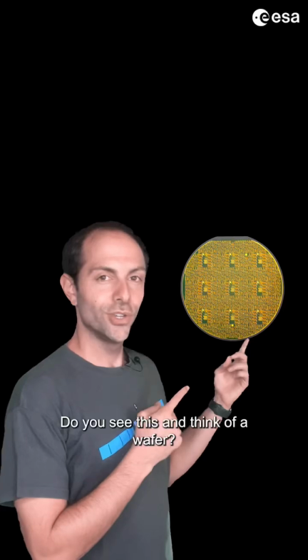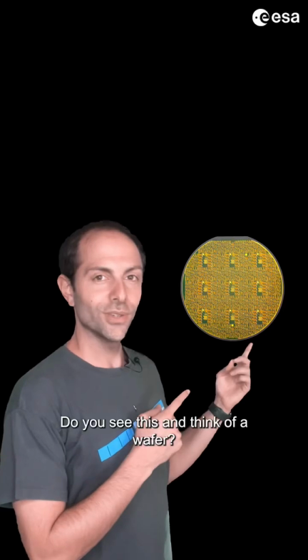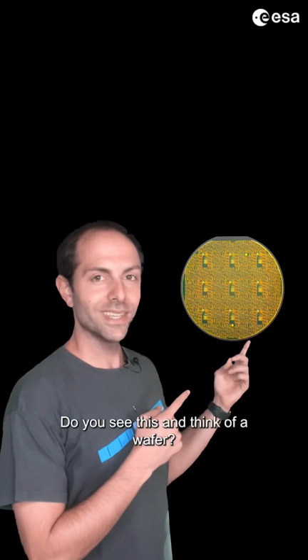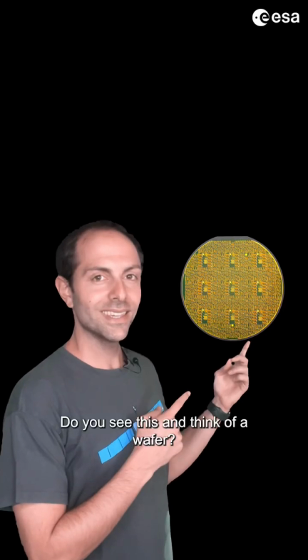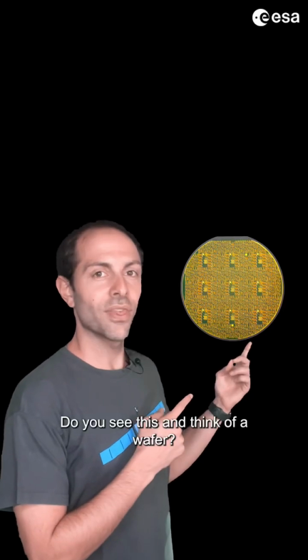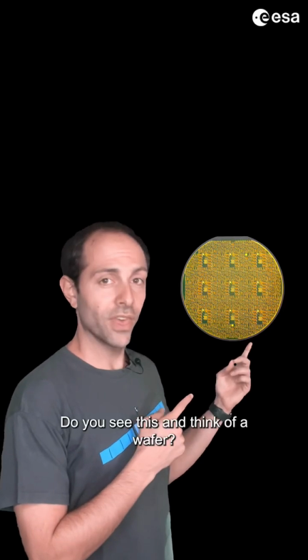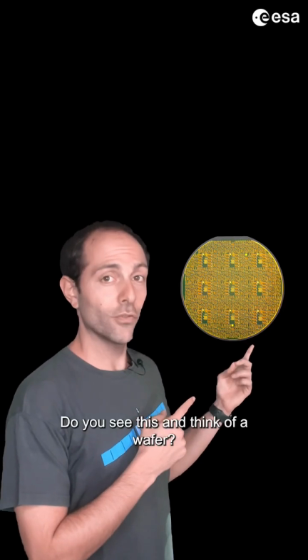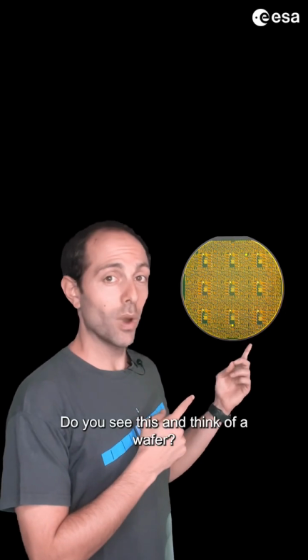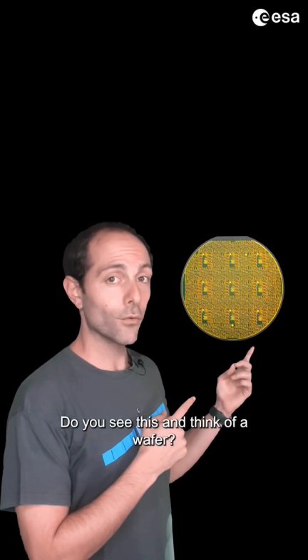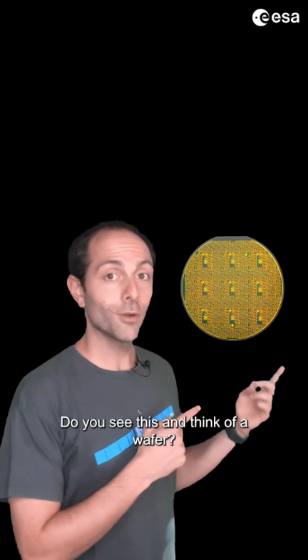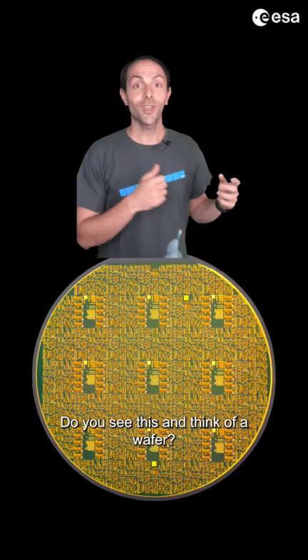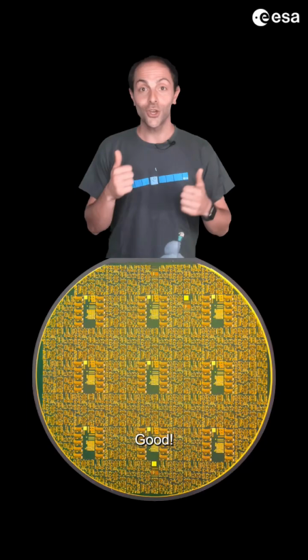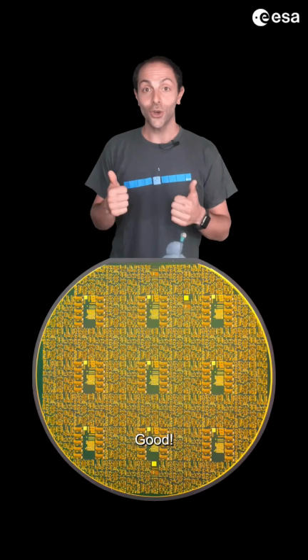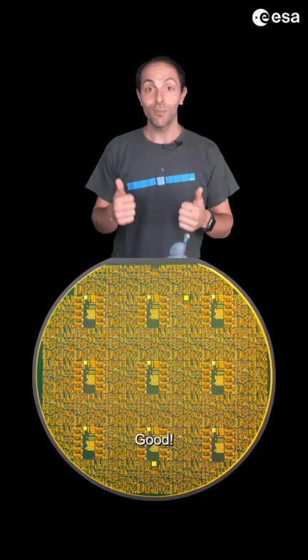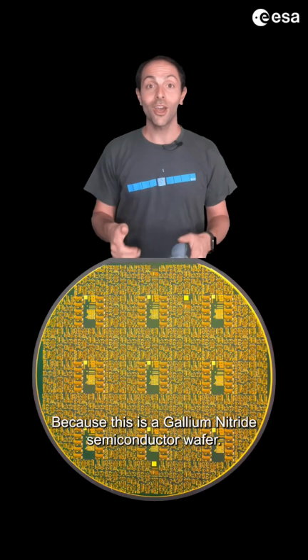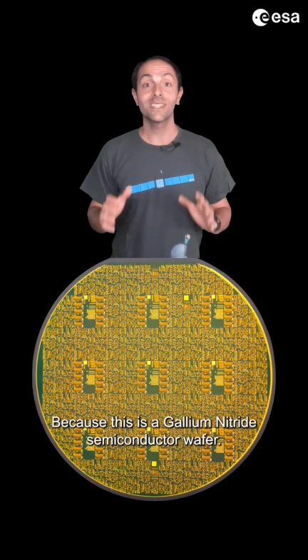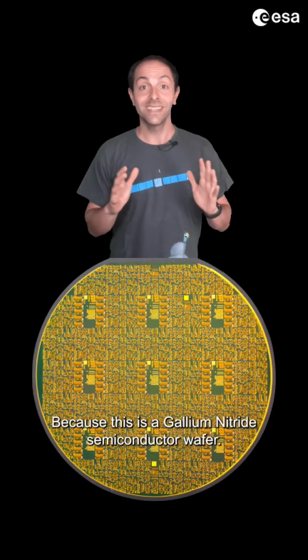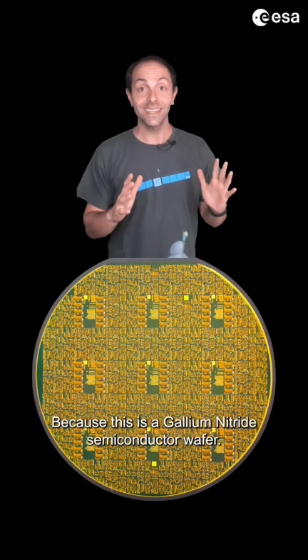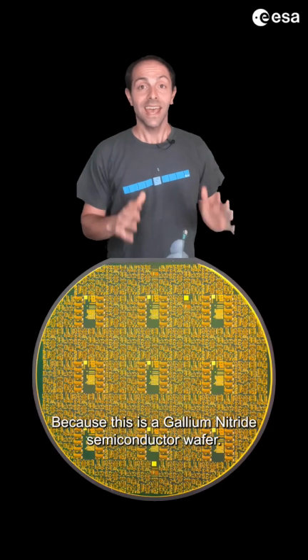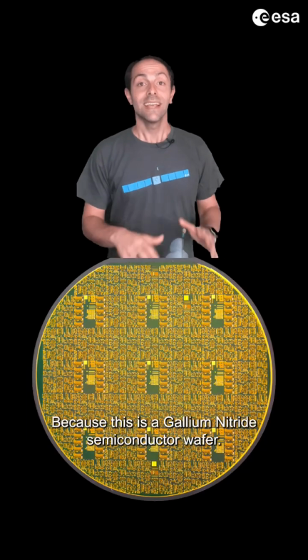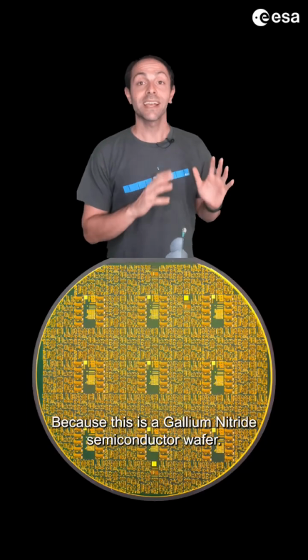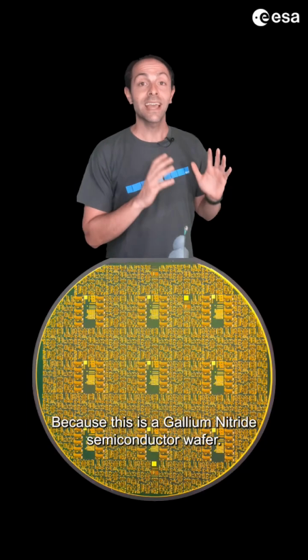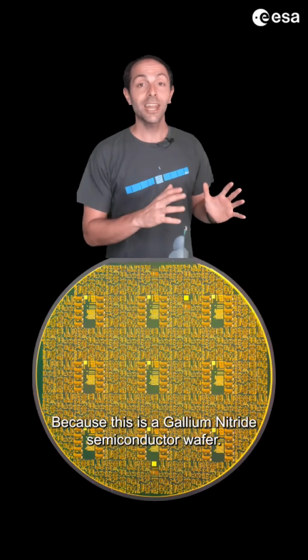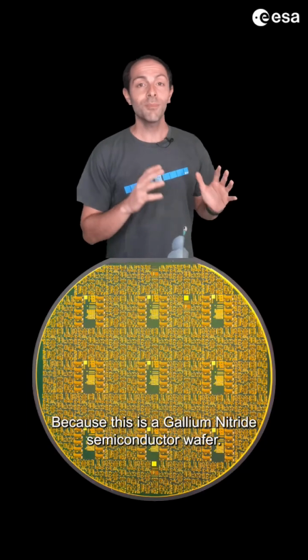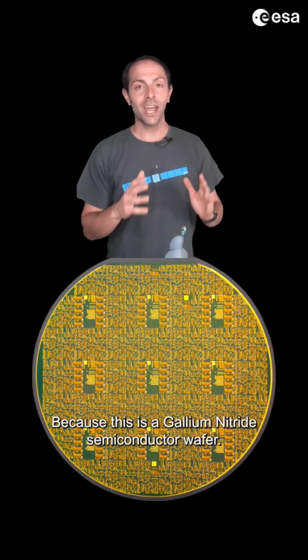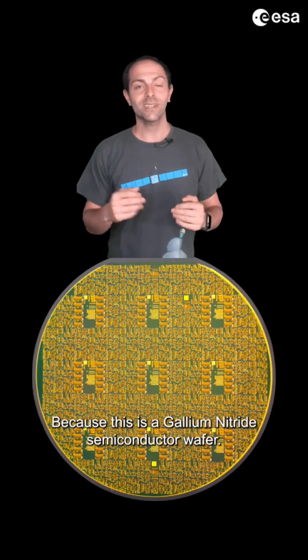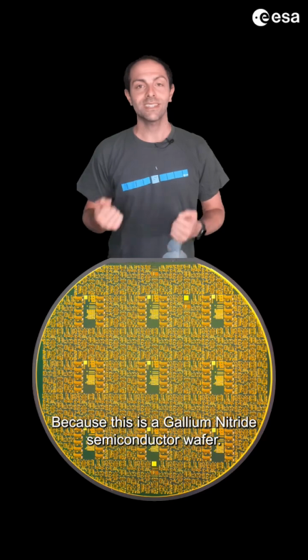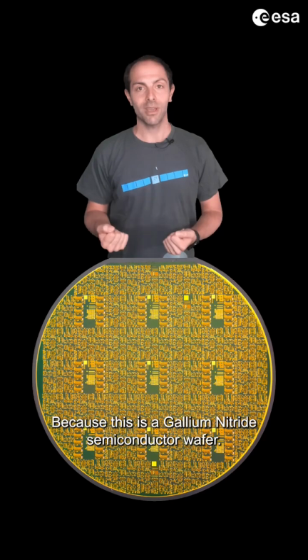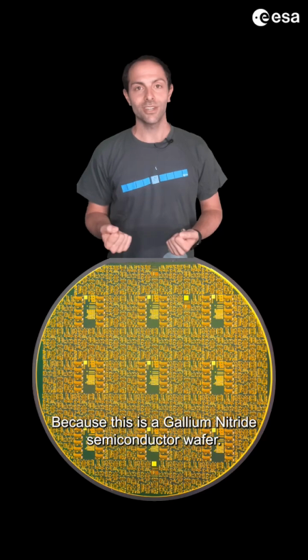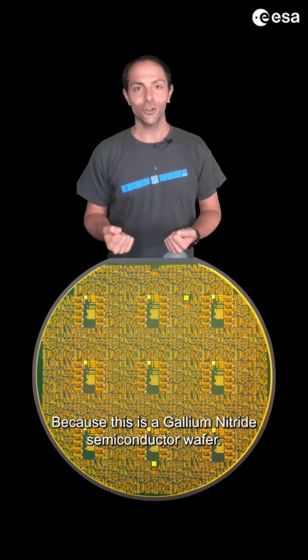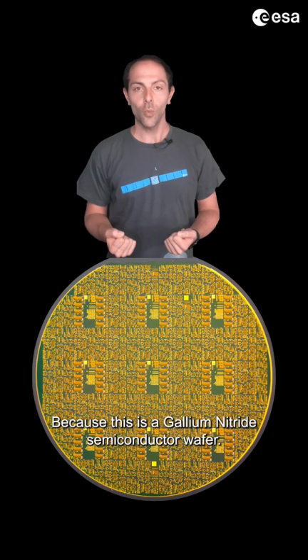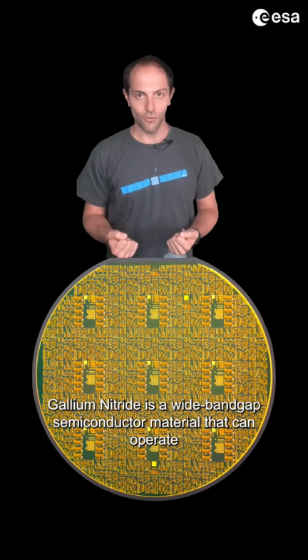Do you see this and think of a wafer? Good, because this is a gallium nitride semiconductor wafer.